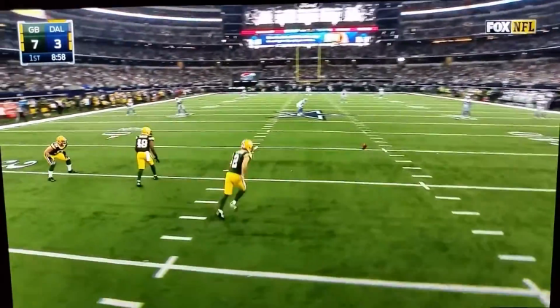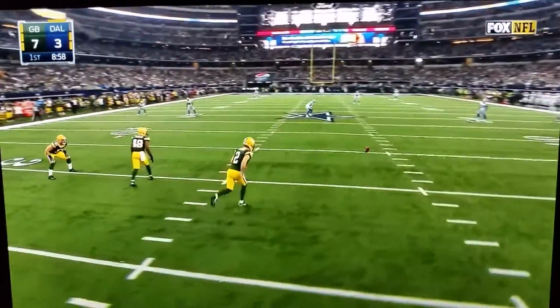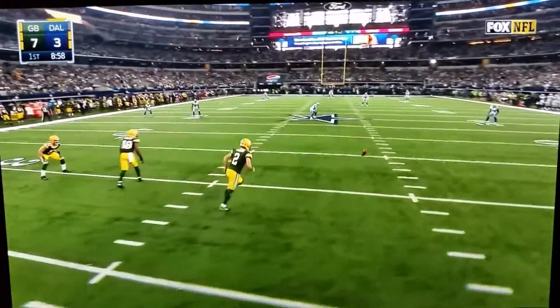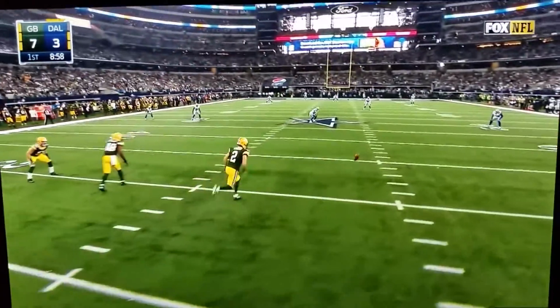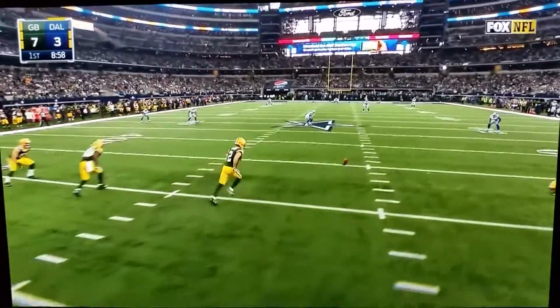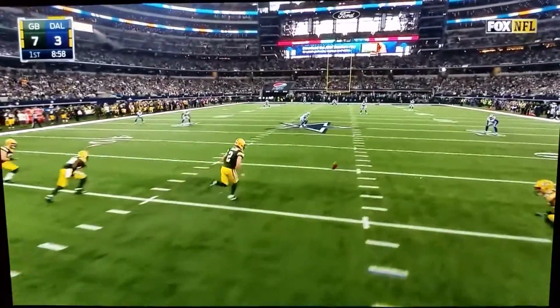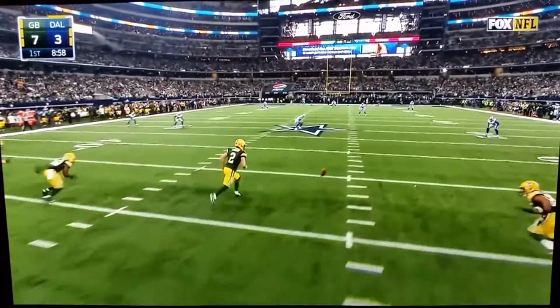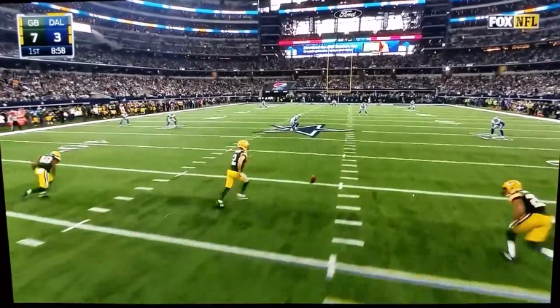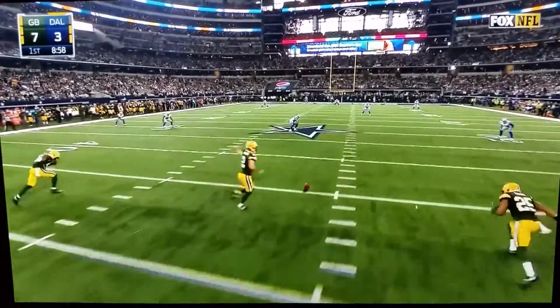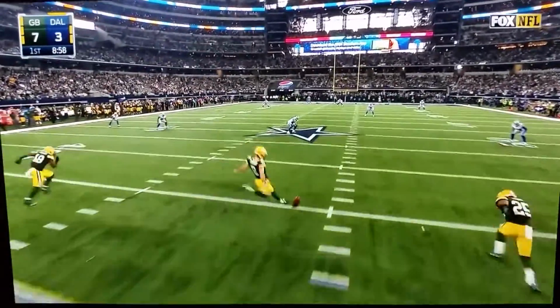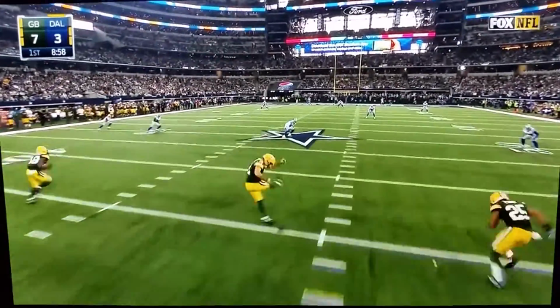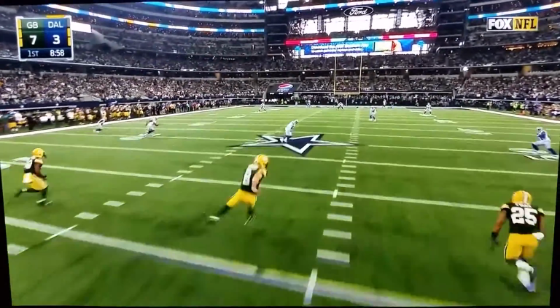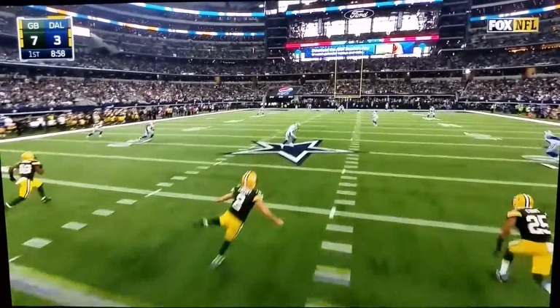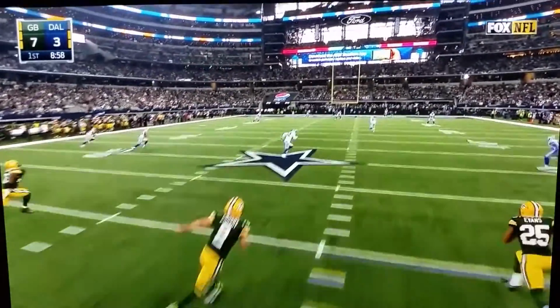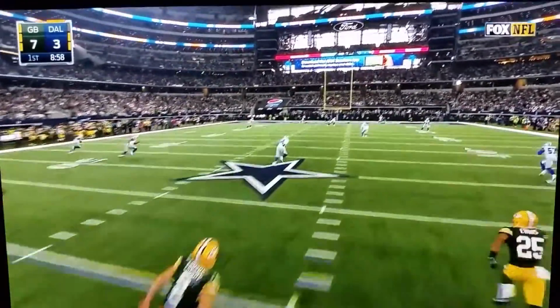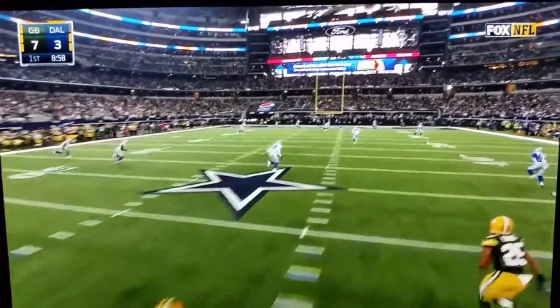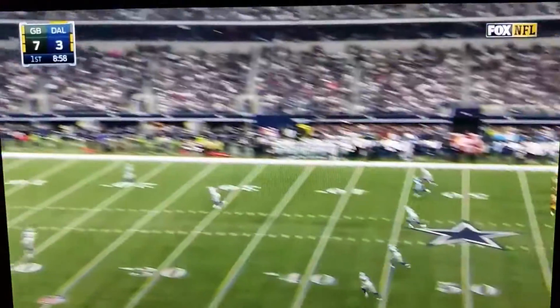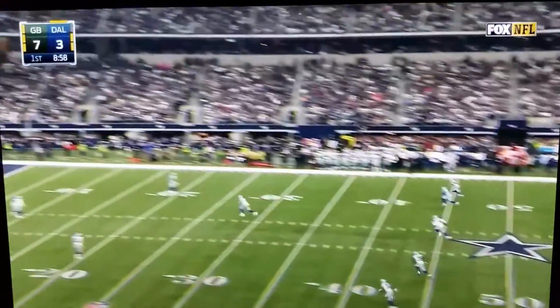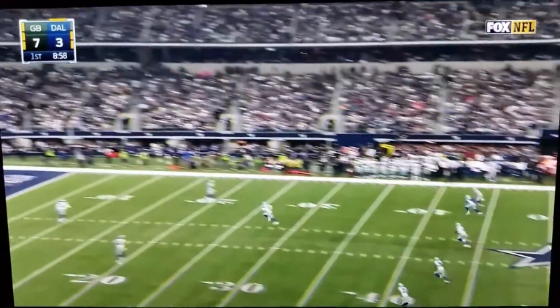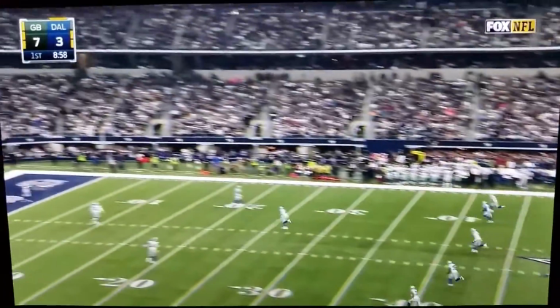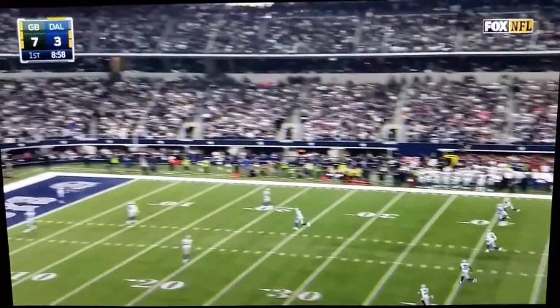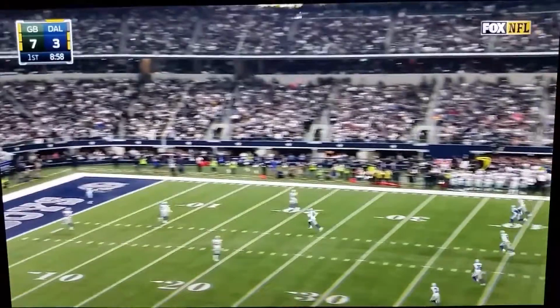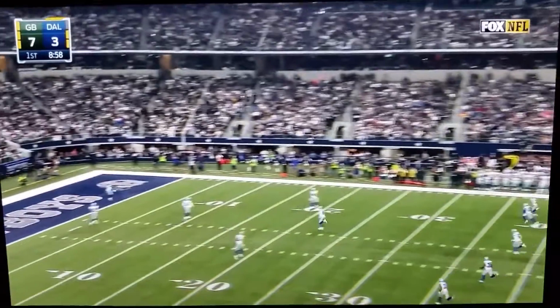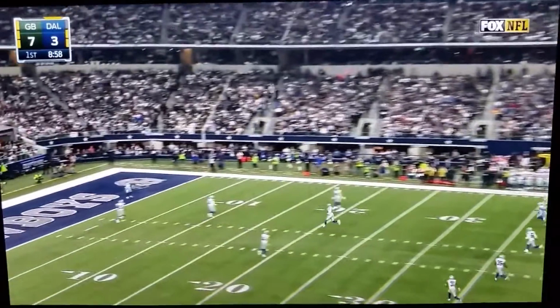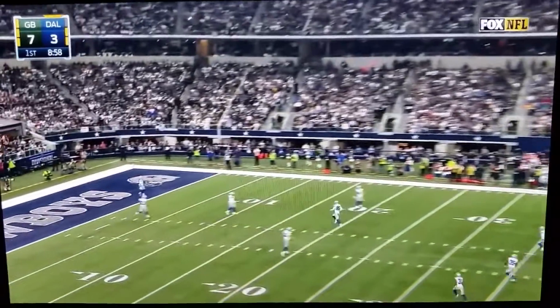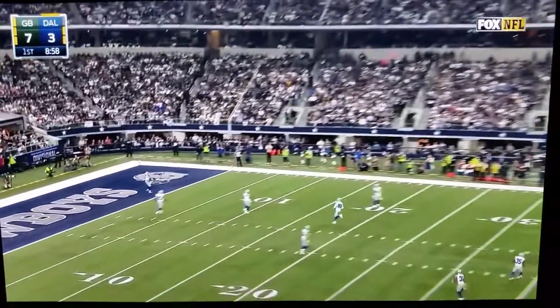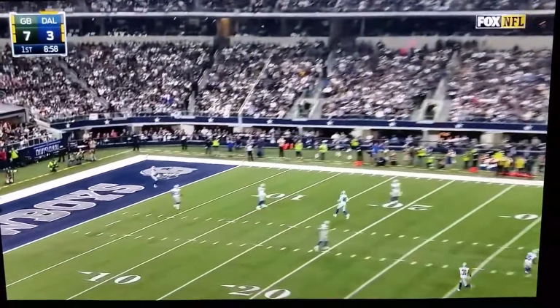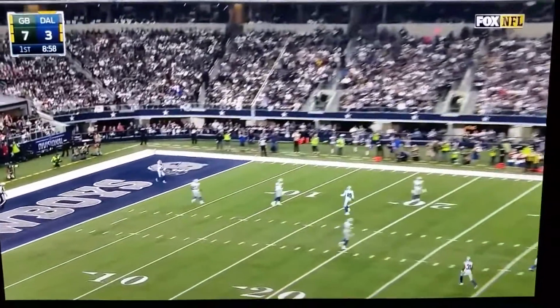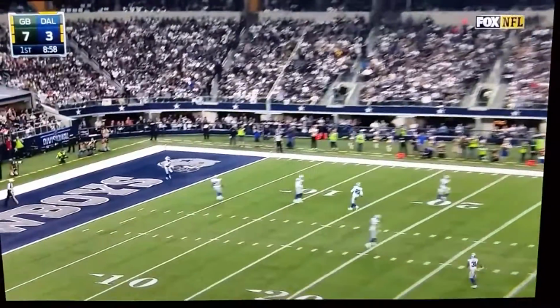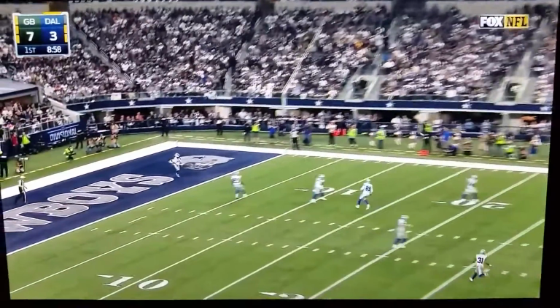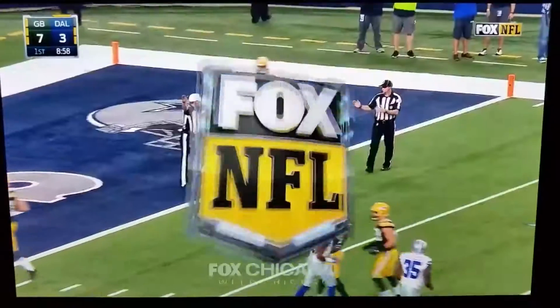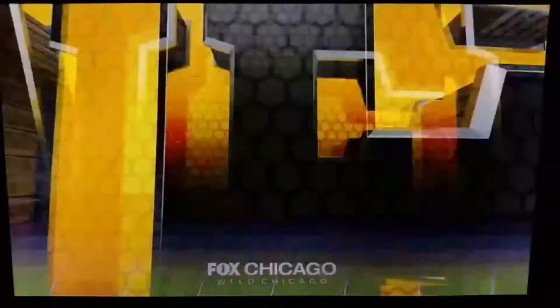I know it's early, but the Green Bay Packers really just traded a field goal for a touchdown. Richard Rodgers.